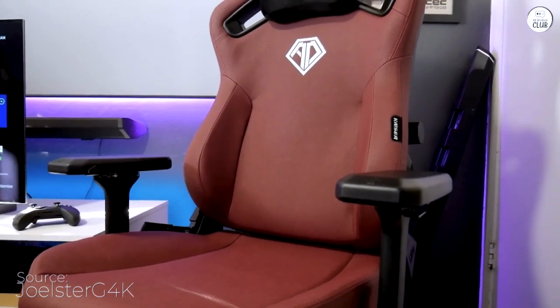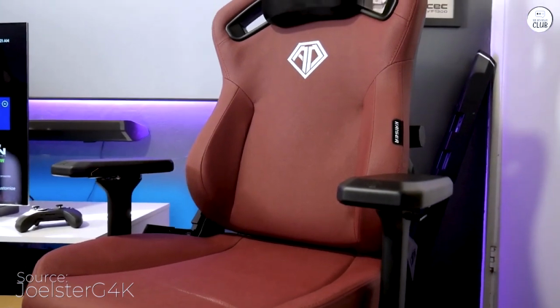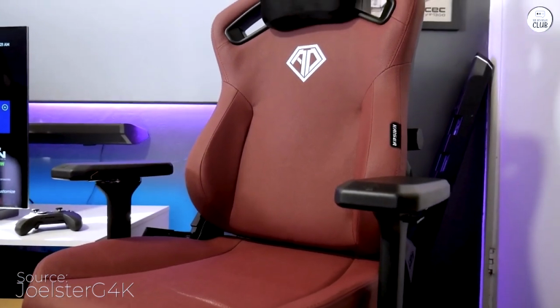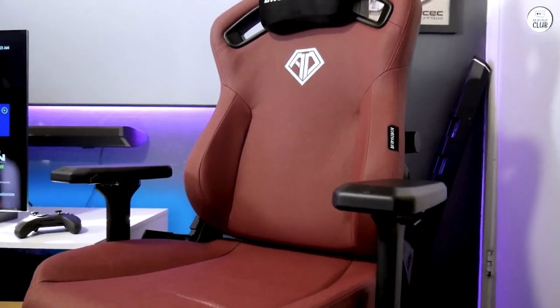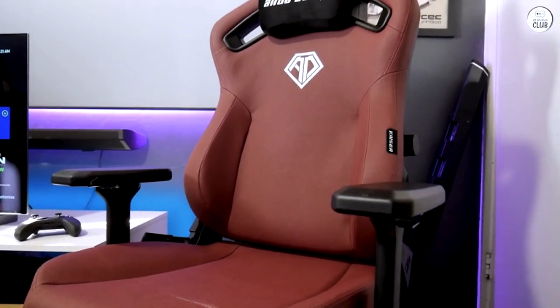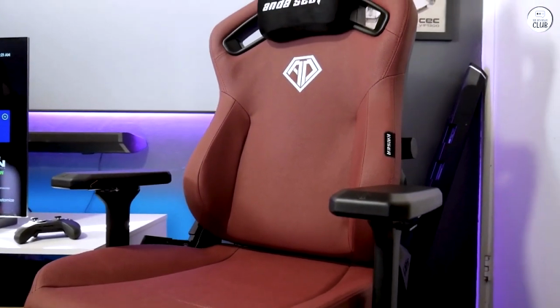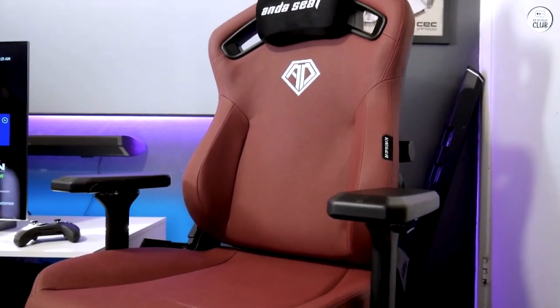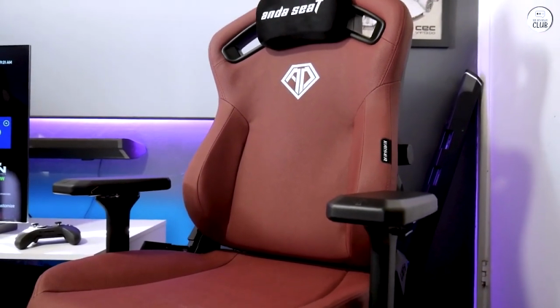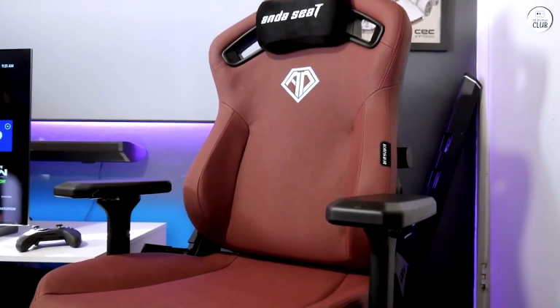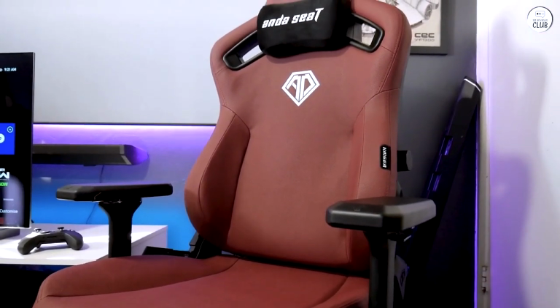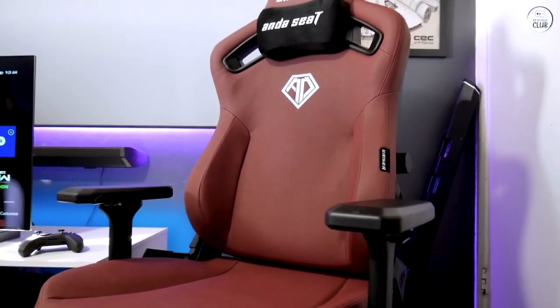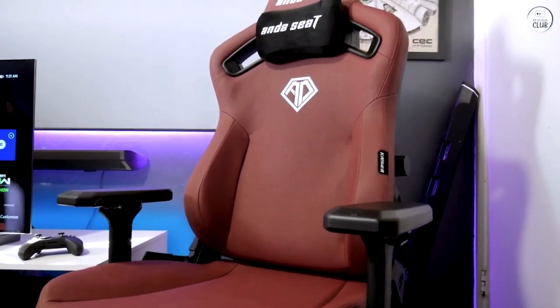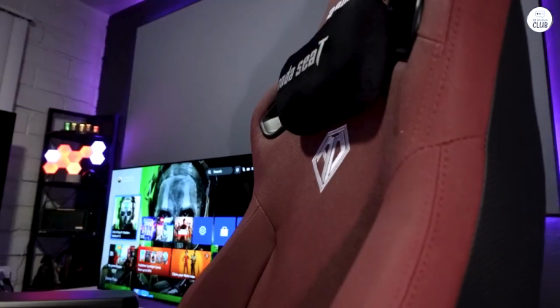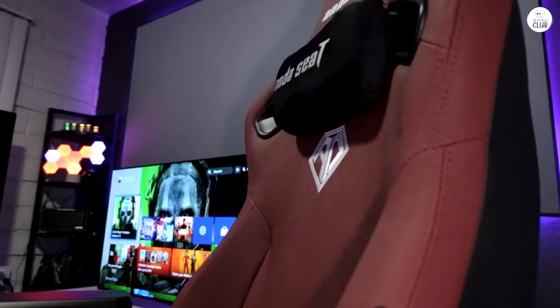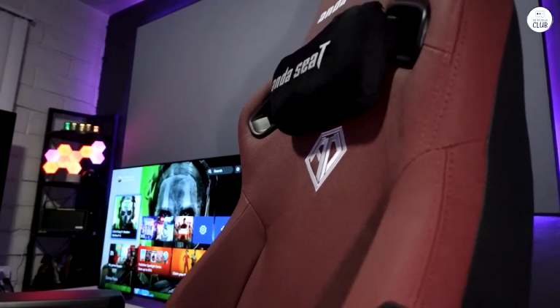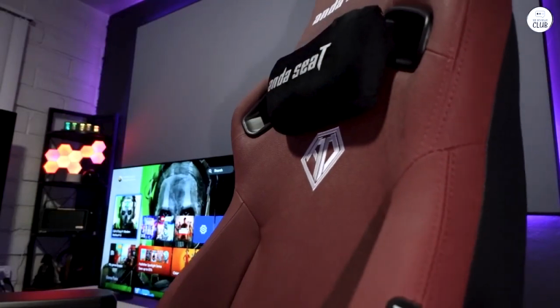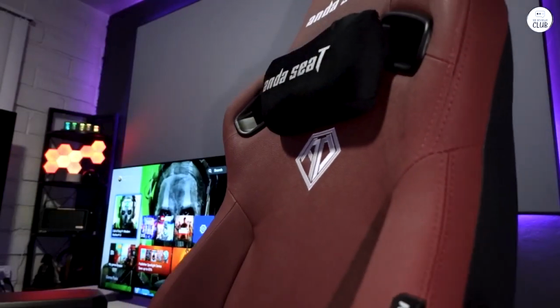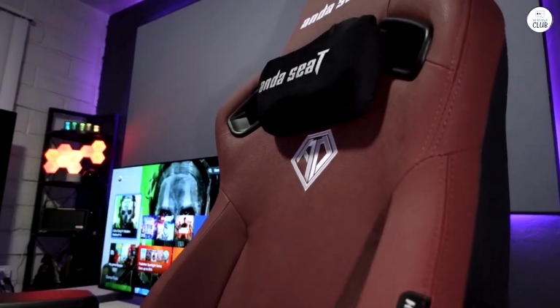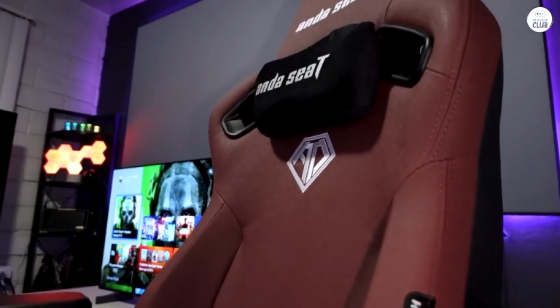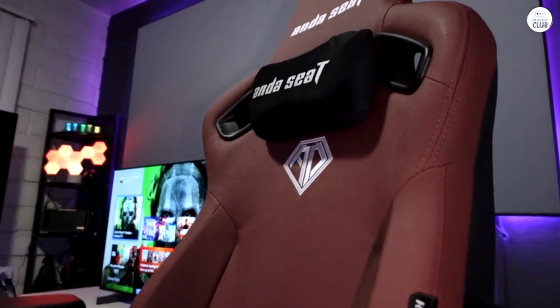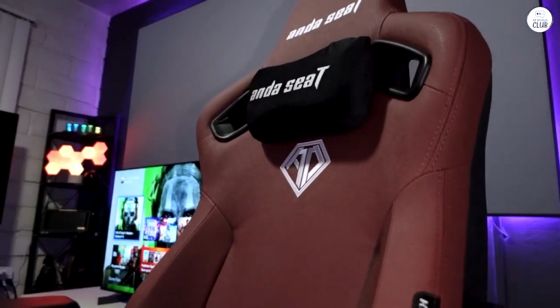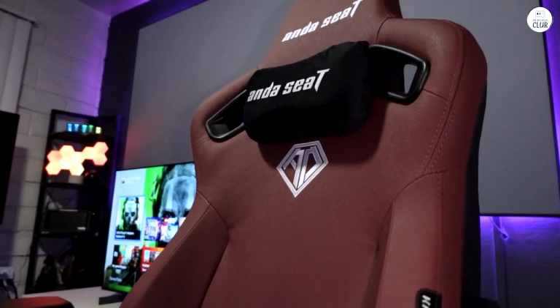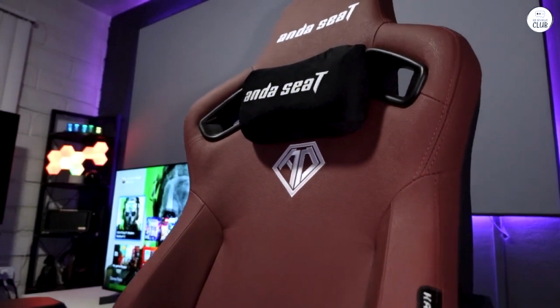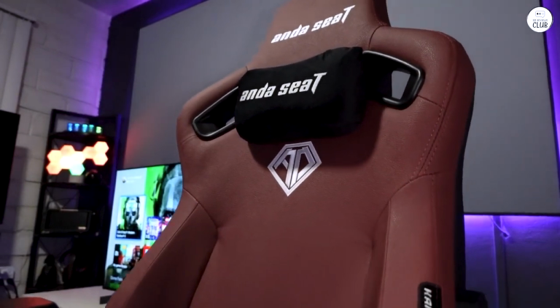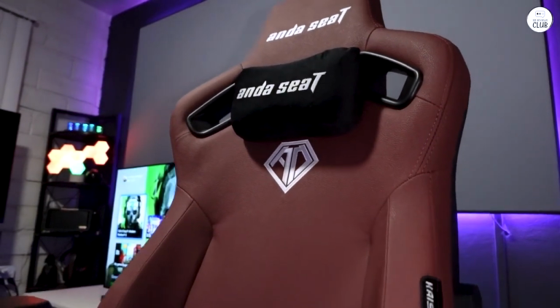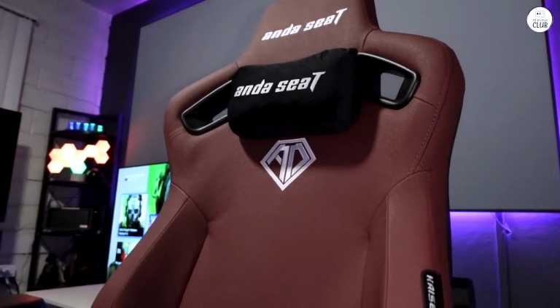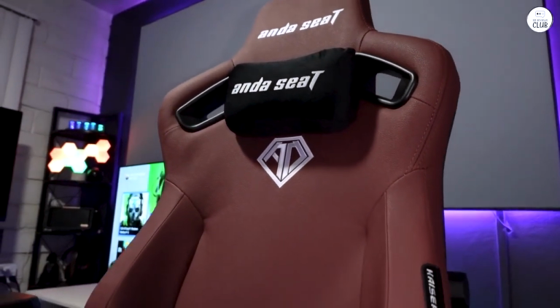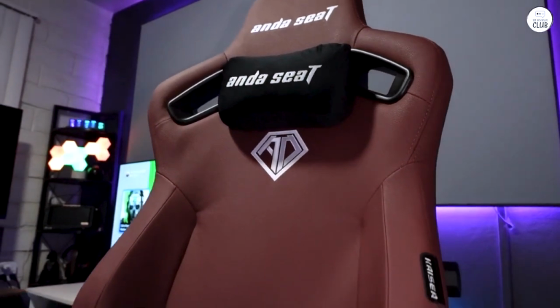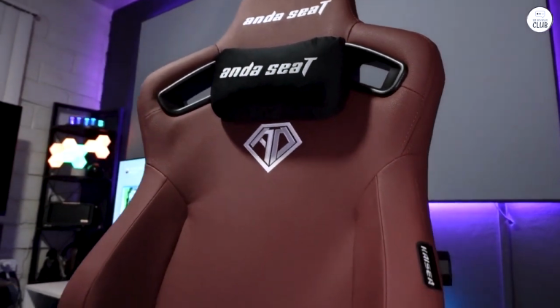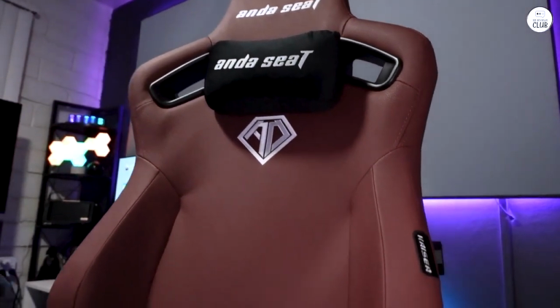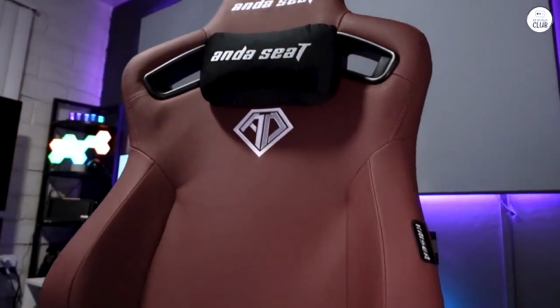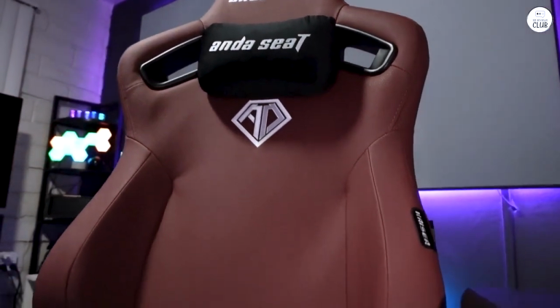This chair is vastly superior to cheaper gaming chairs. If you can afford it but are hesitant about the cost versus quality, go ahead and buy it — you'll be very pleased.